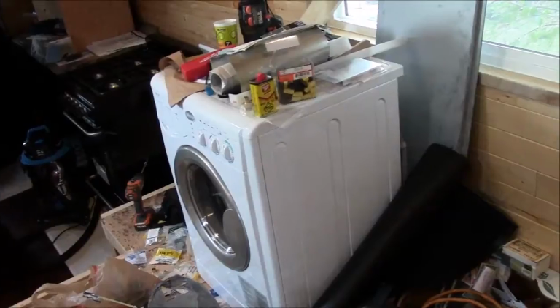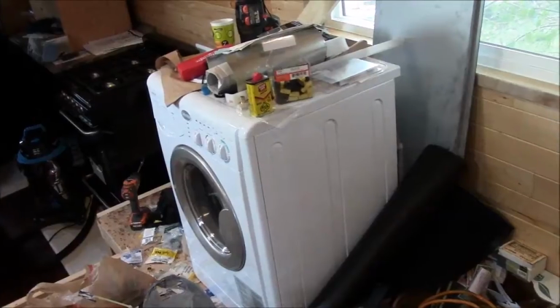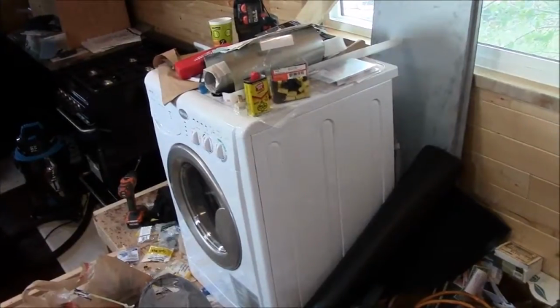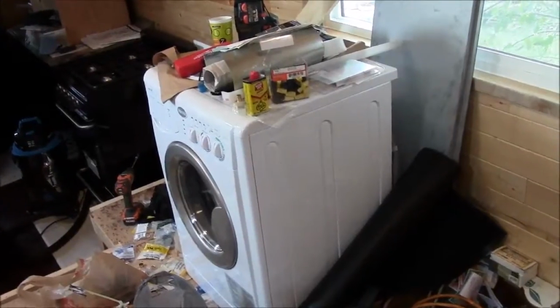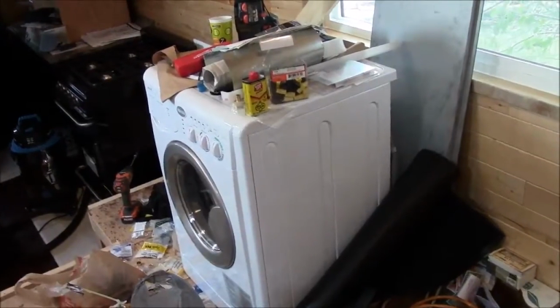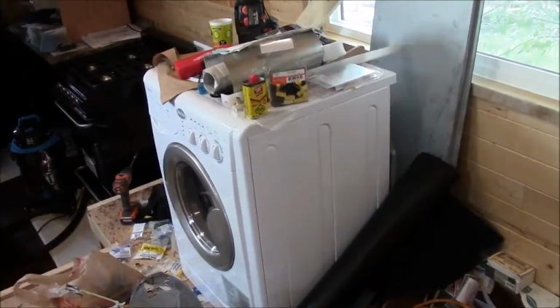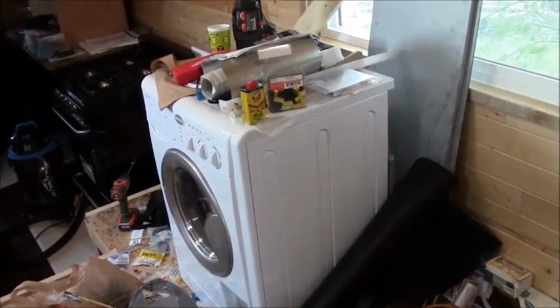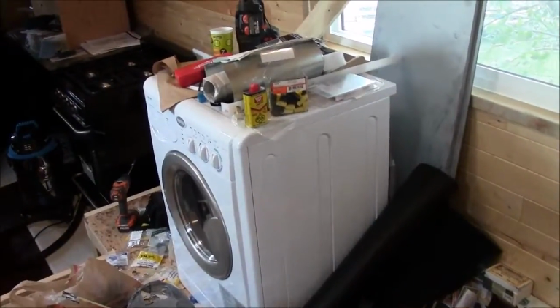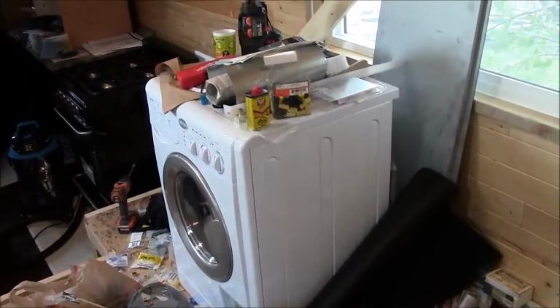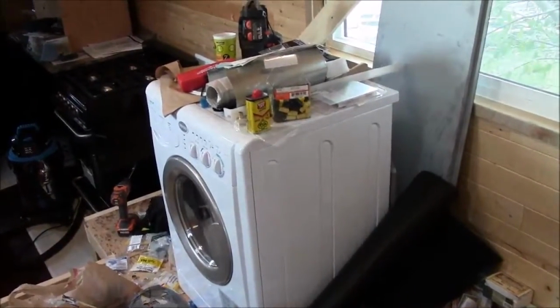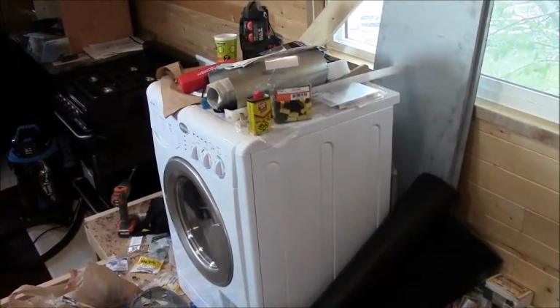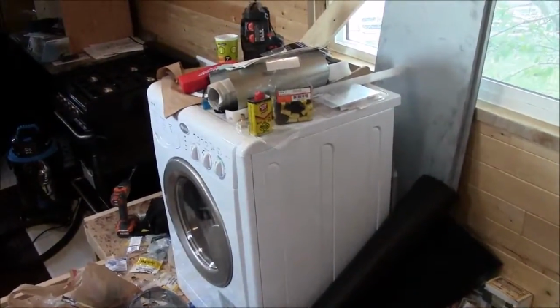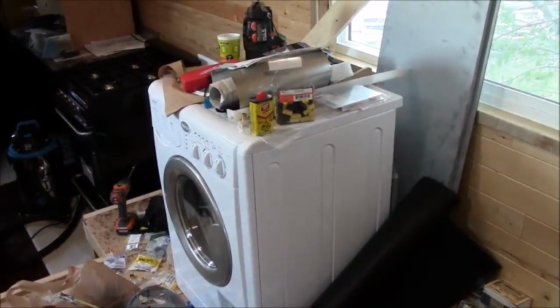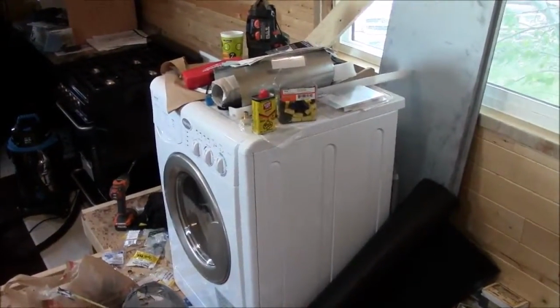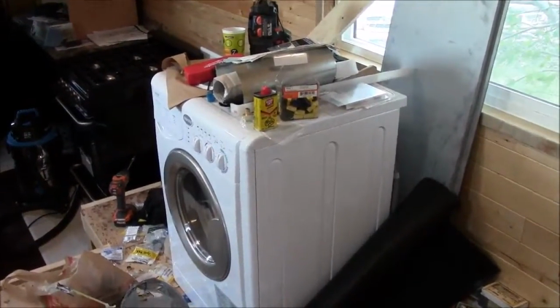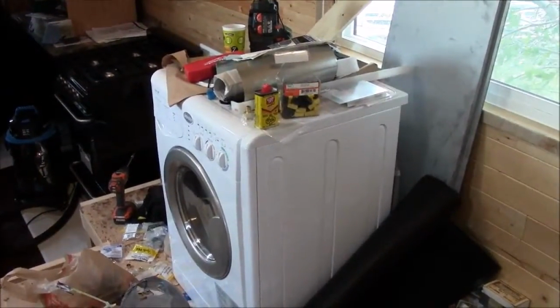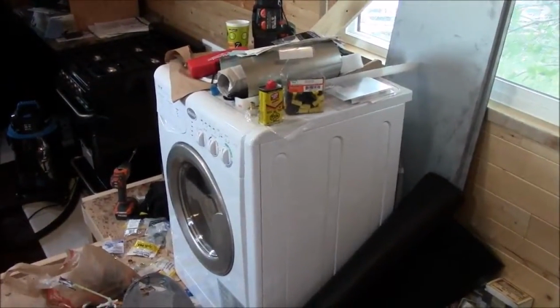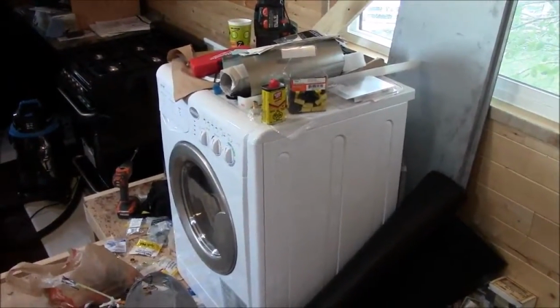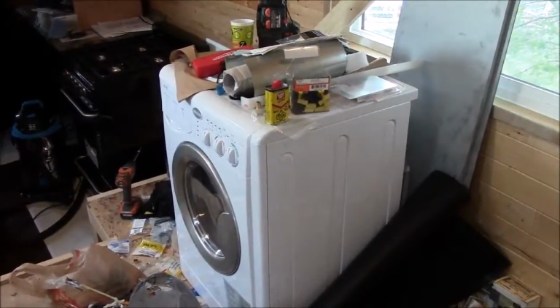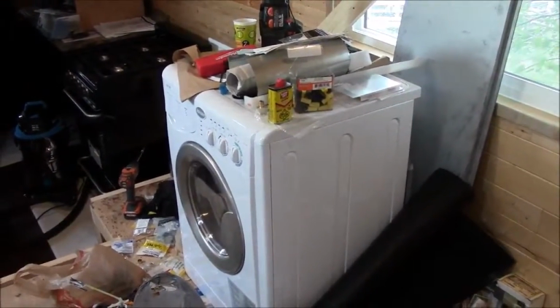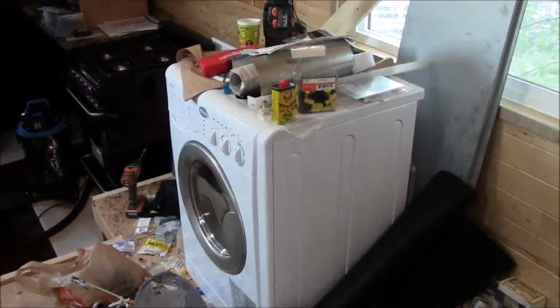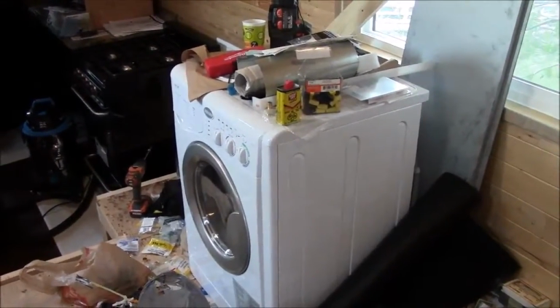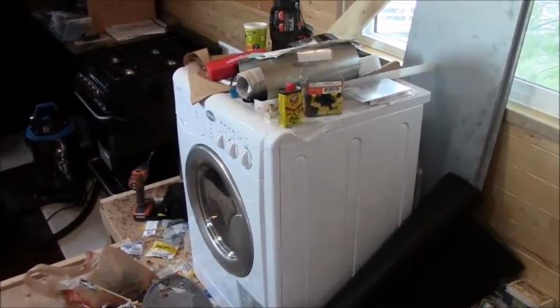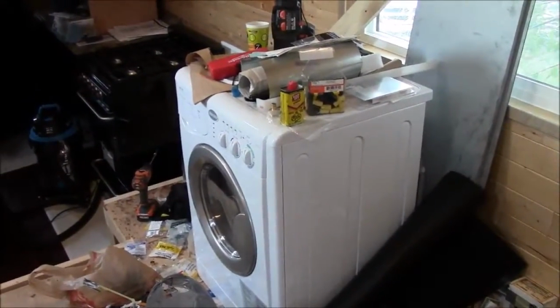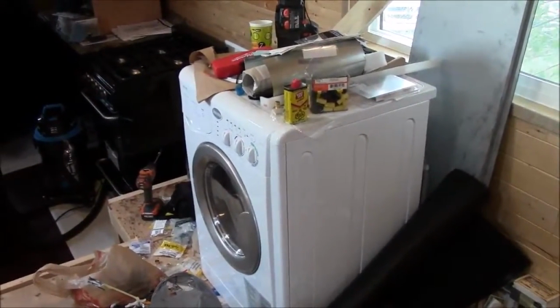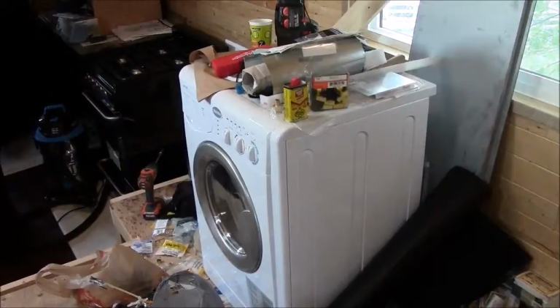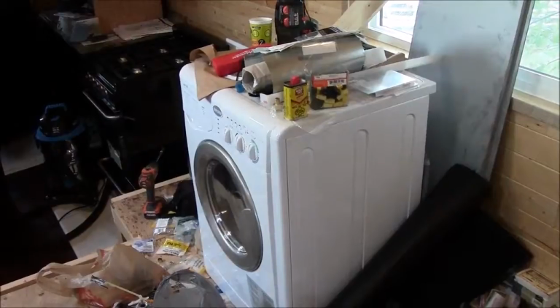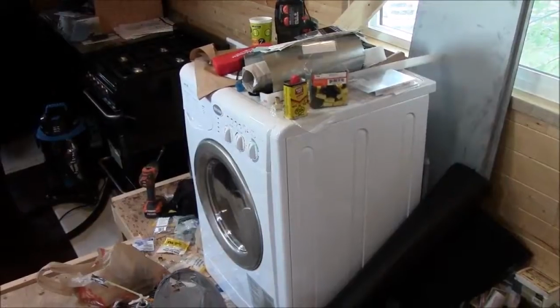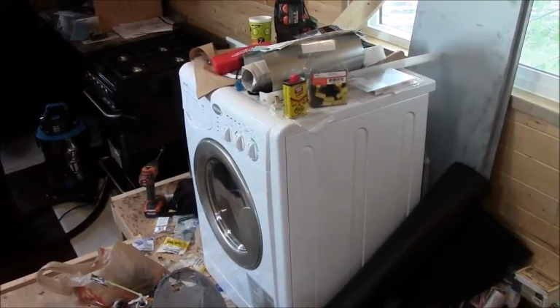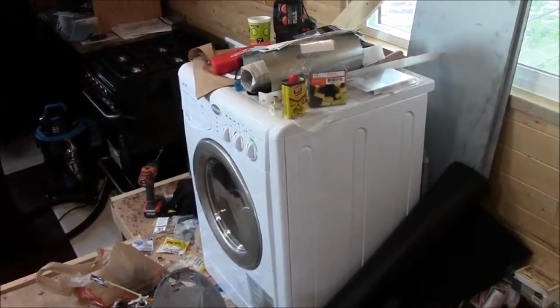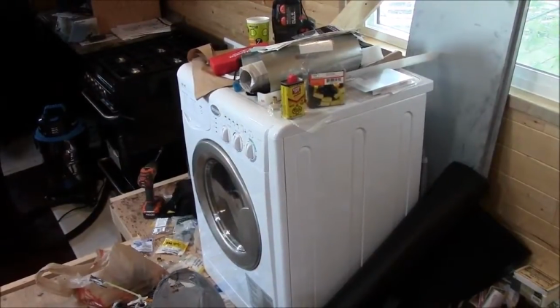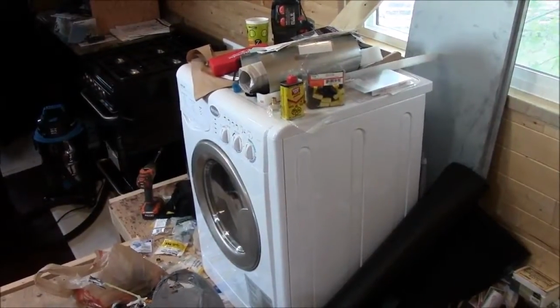You just have to try to eliminate the biggest offenders, or have a strategy like we're going to employ with the generator for the few times we need to draw quite a bit. I'll stop it here today for the electrical system.